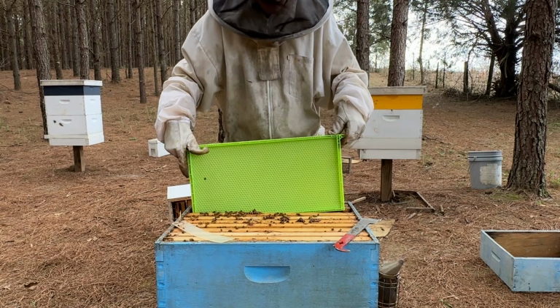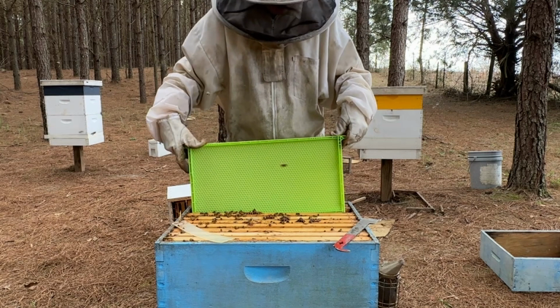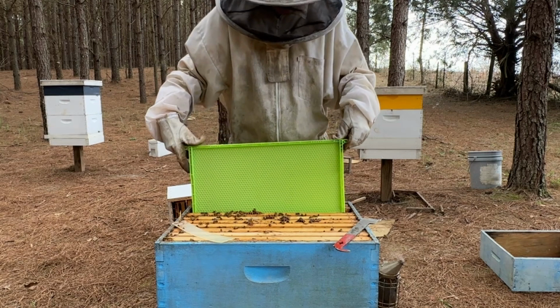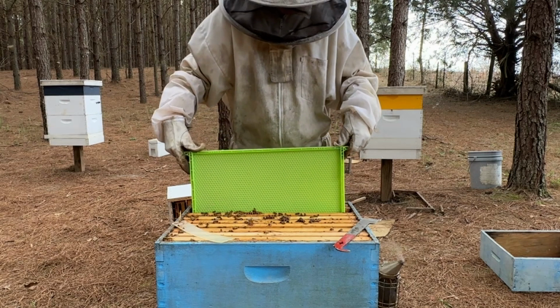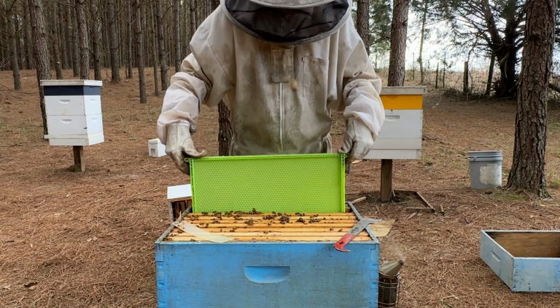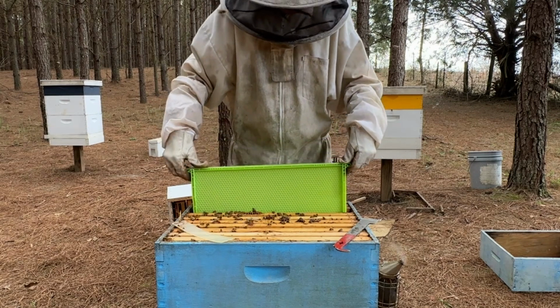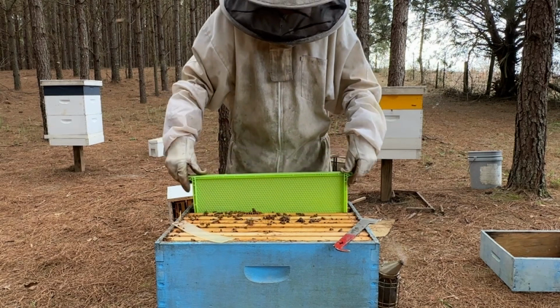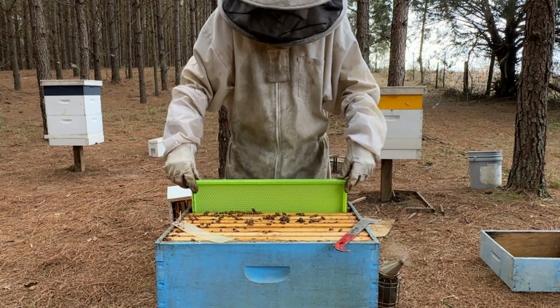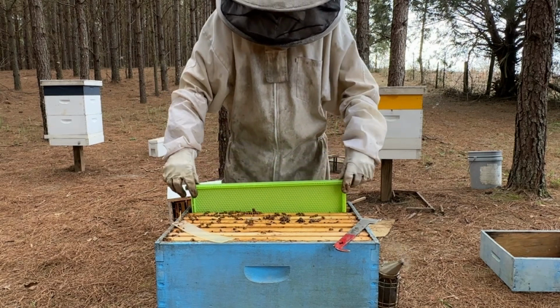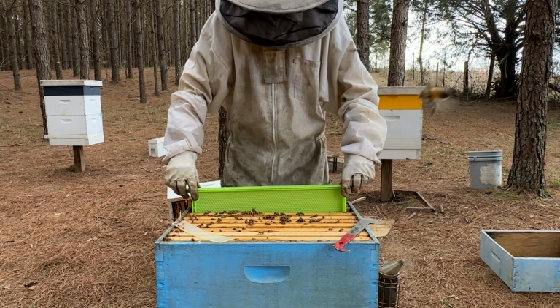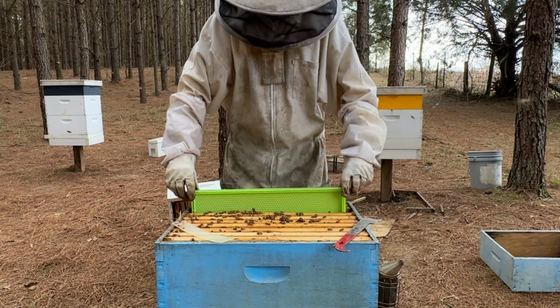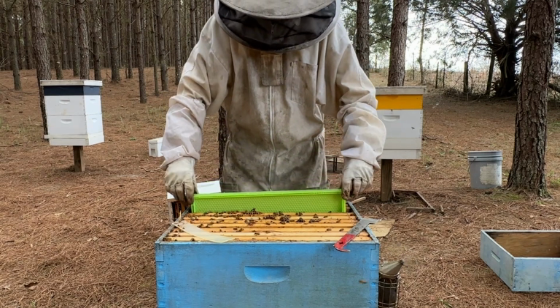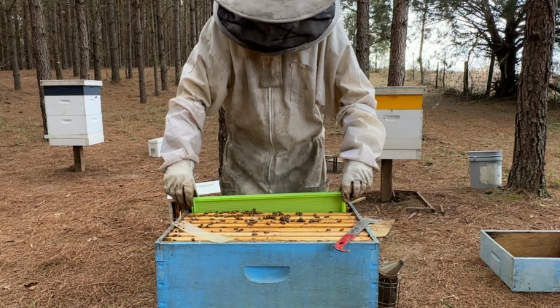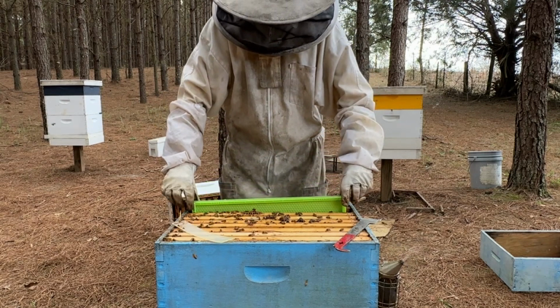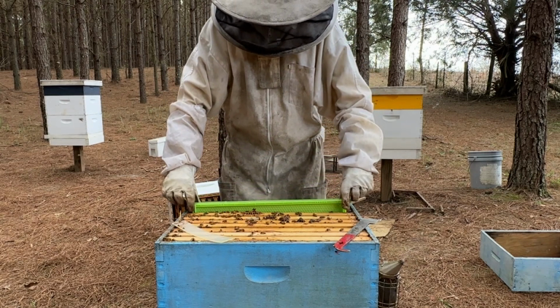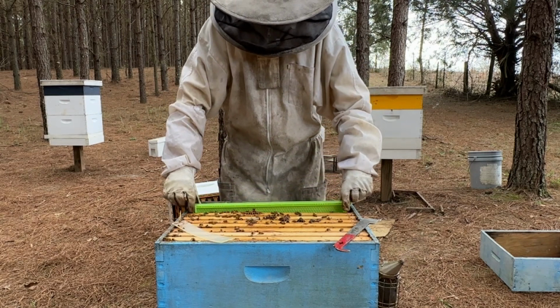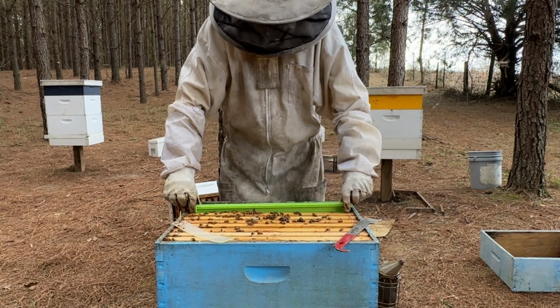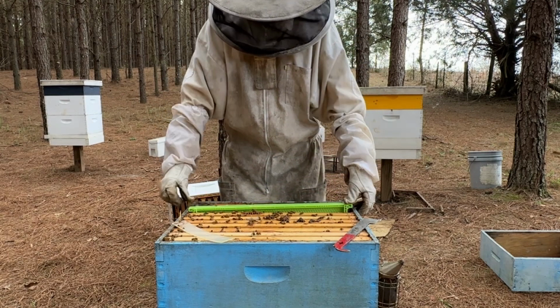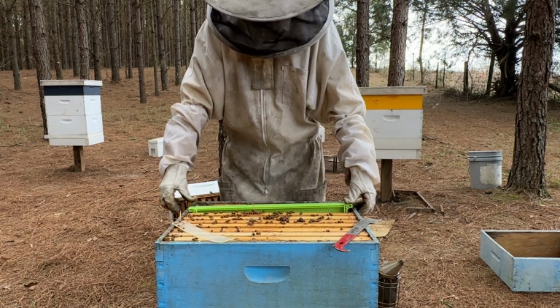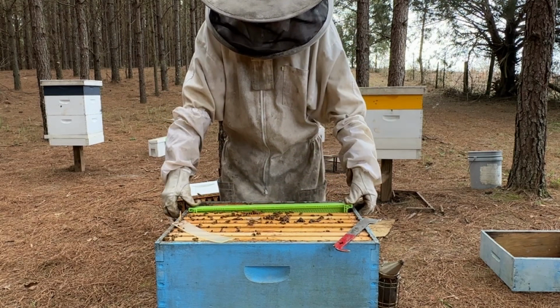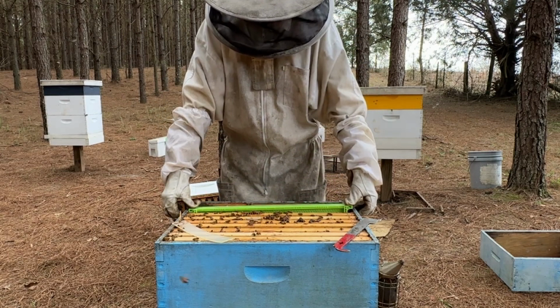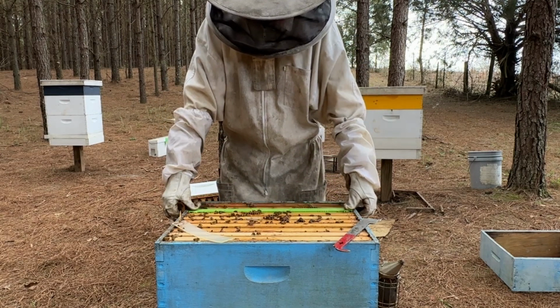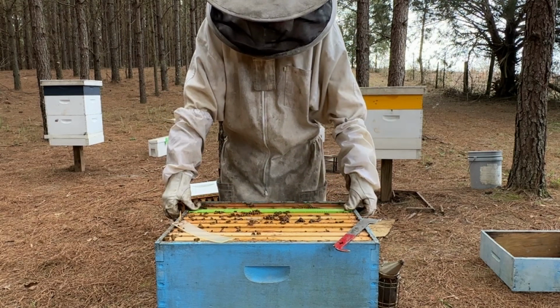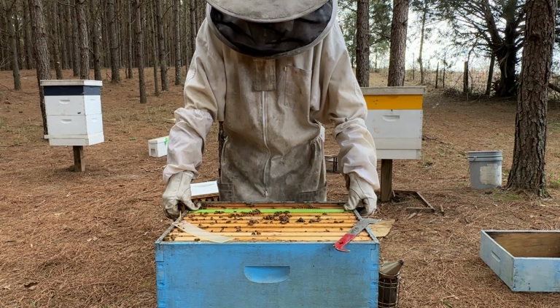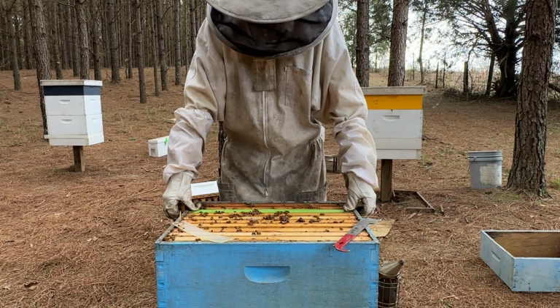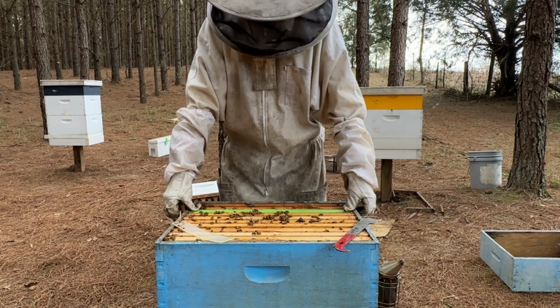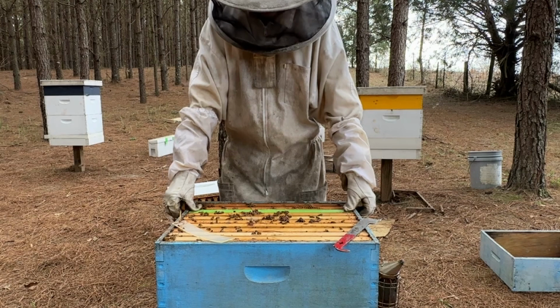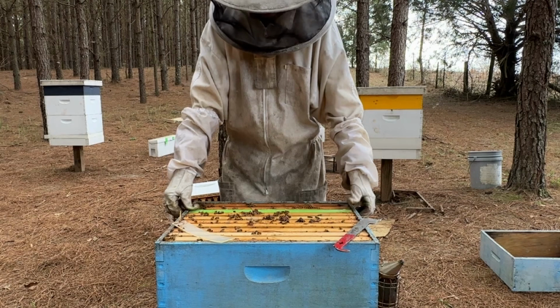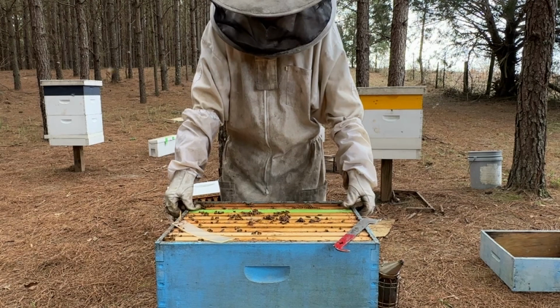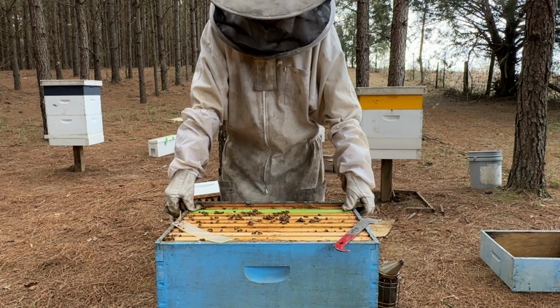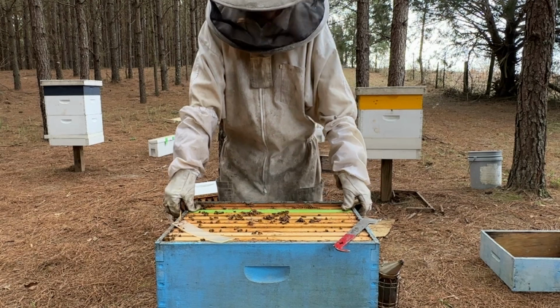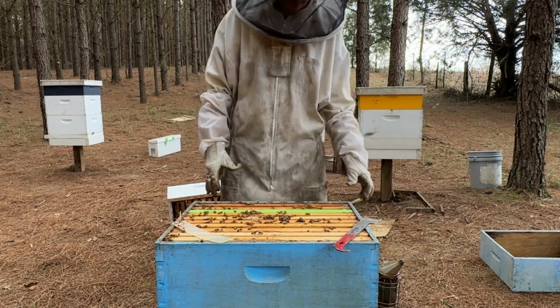I know where my queen is — she's right here. I just ordered these green drone combs. You might think I'm going to use this for killing mites, like a traditional mite treatment, but no — this is actually for raising drones. I want to let the drones hatch out of here because I need more drones, and this is the hive I want to raise drones out of. We're going to let them draw that out.